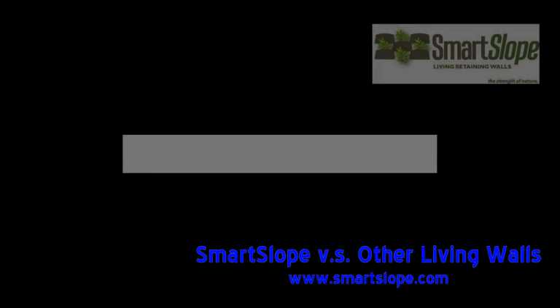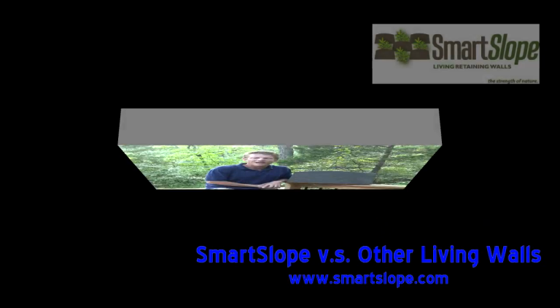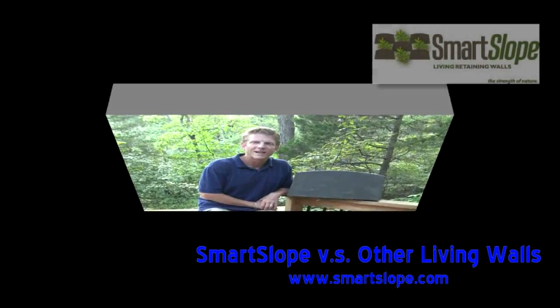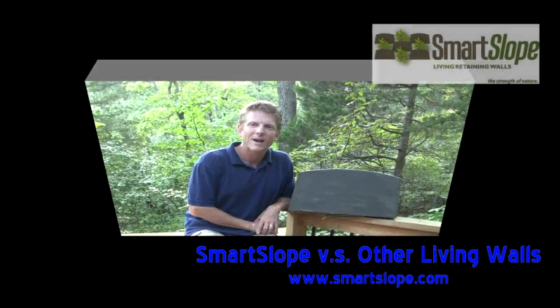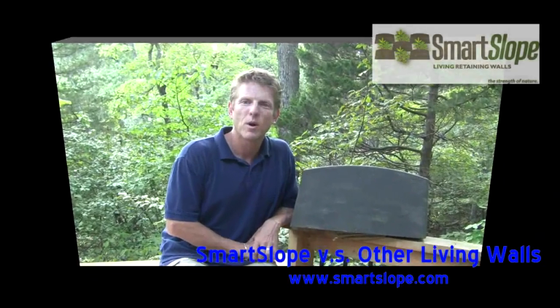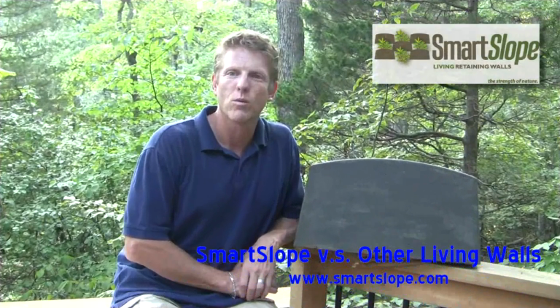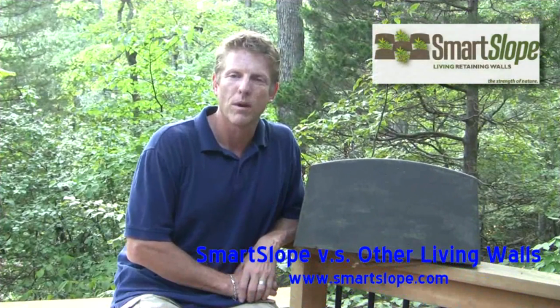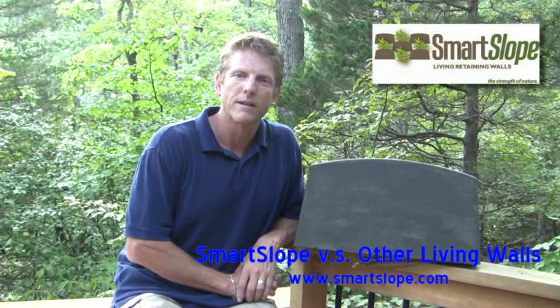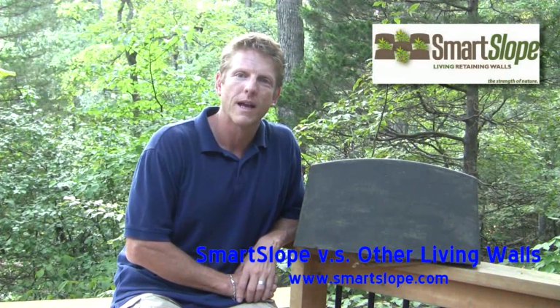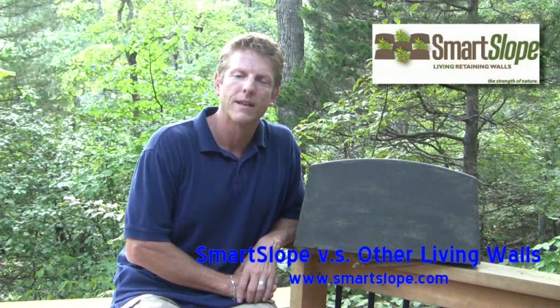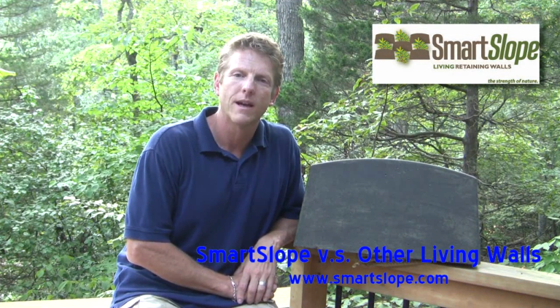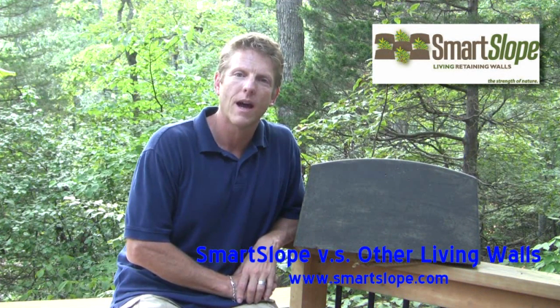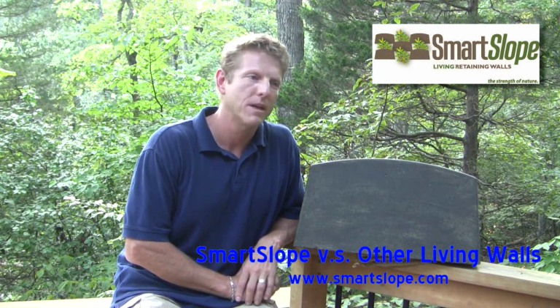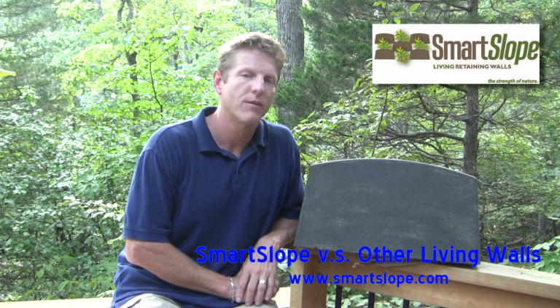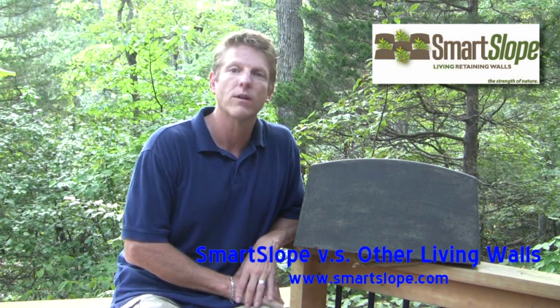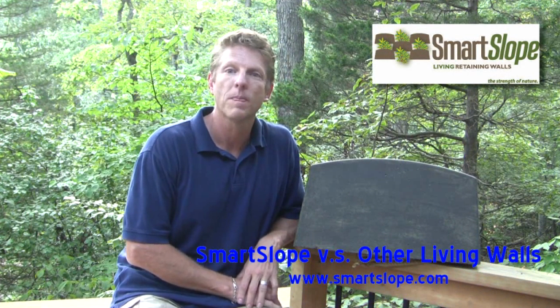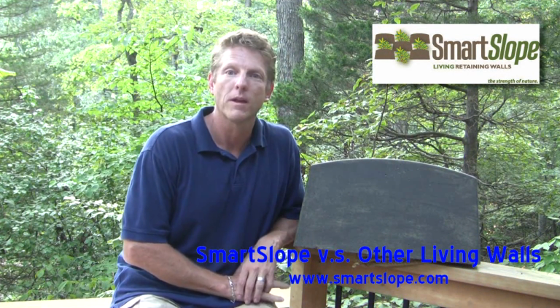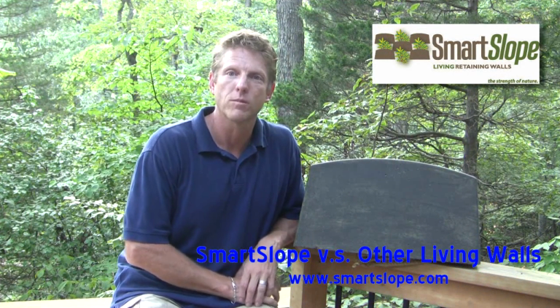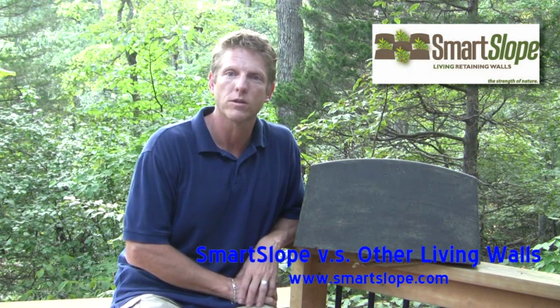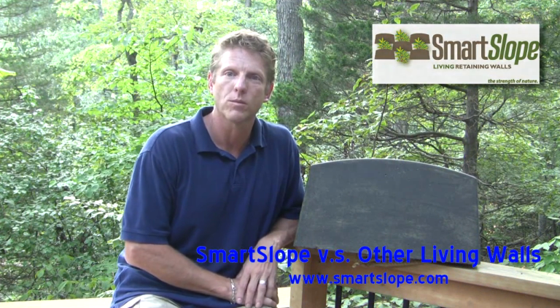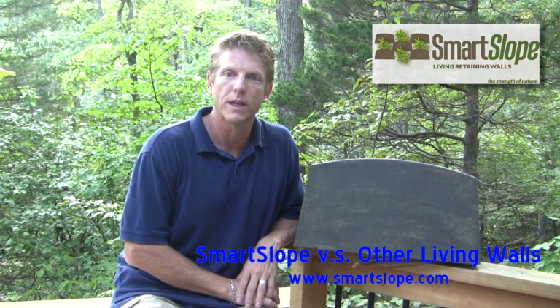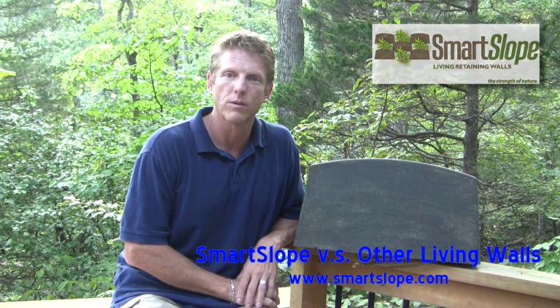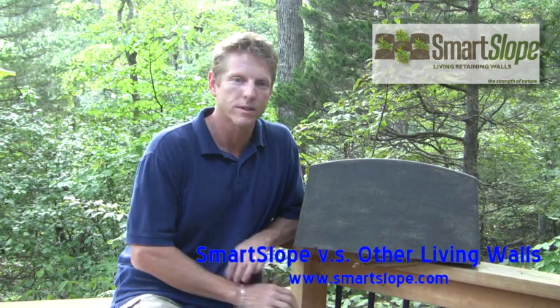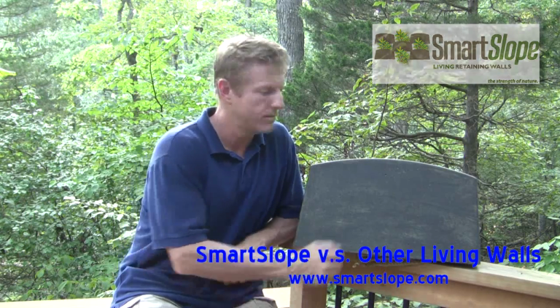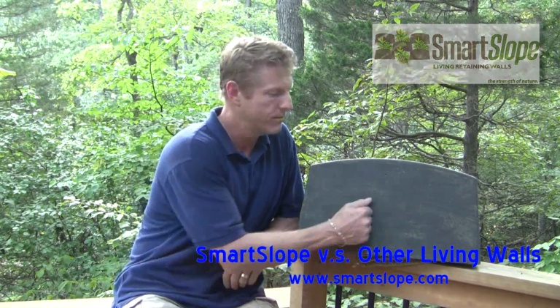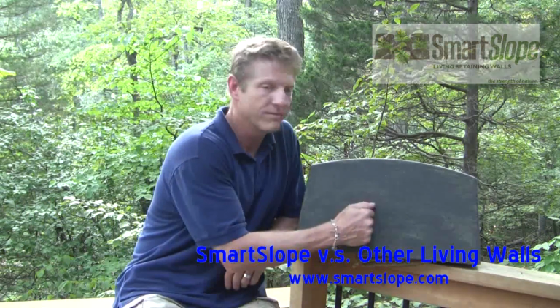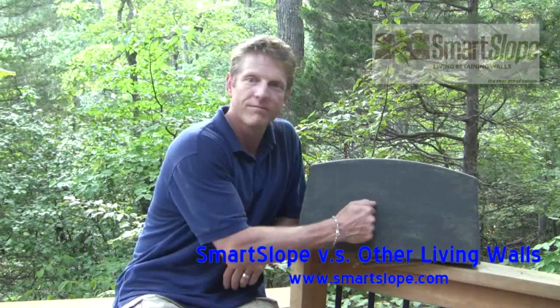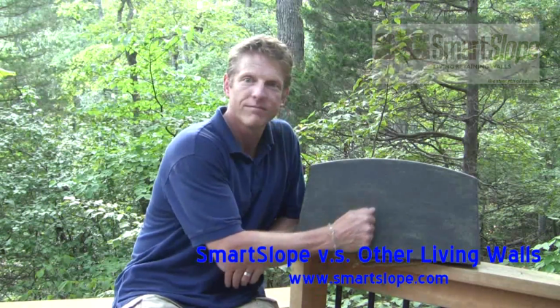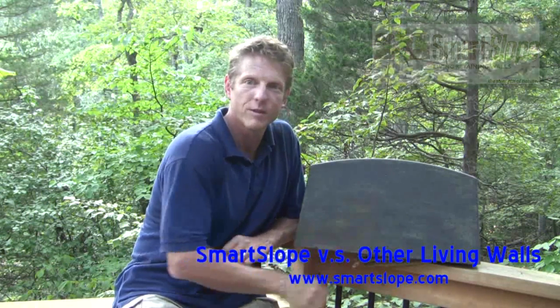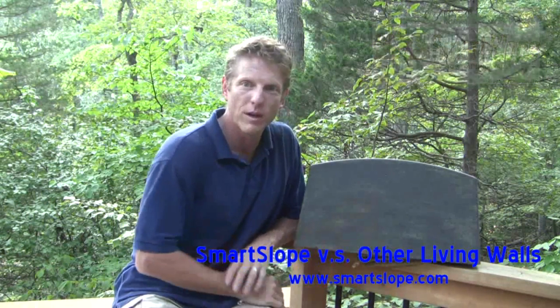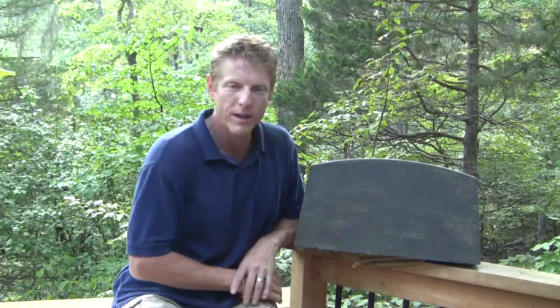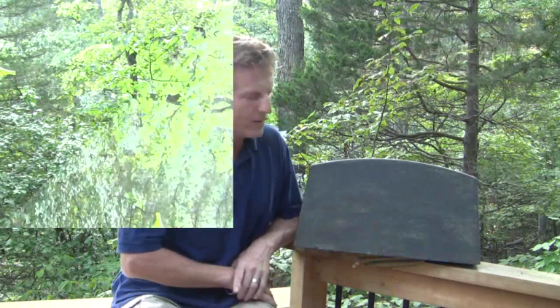Hi, I'm Mark Wolbright, and I'm the inventor of a smart slope retaining wall system — this block right here.